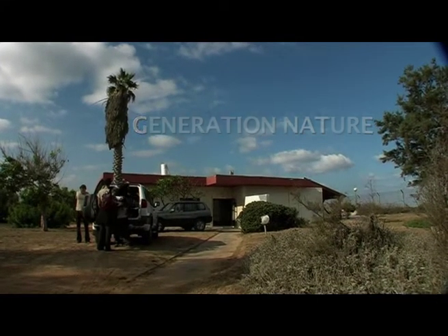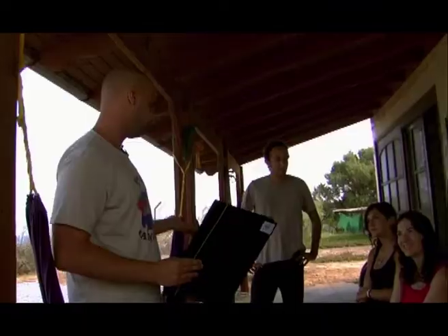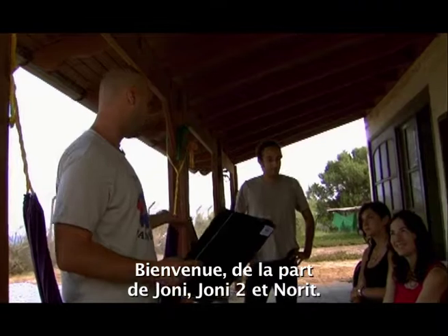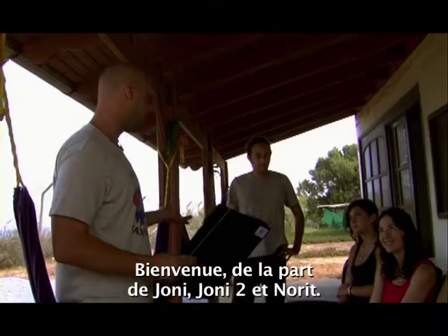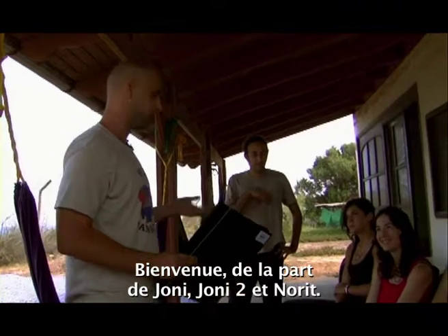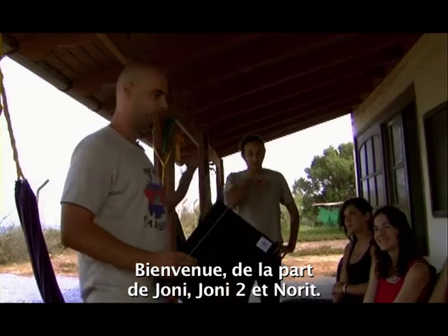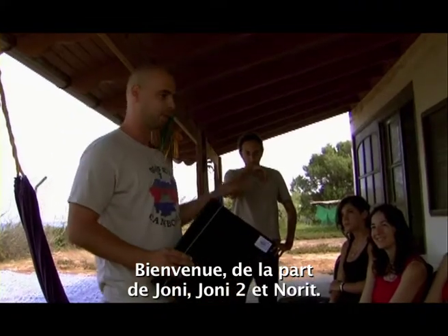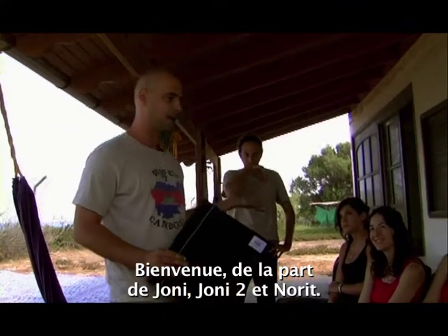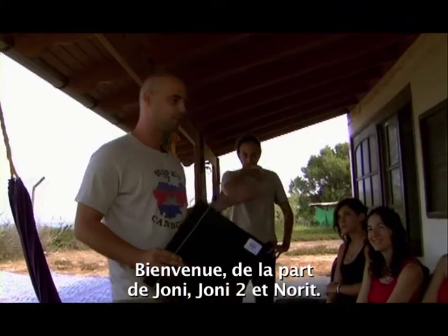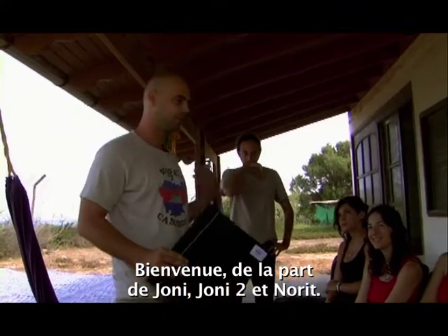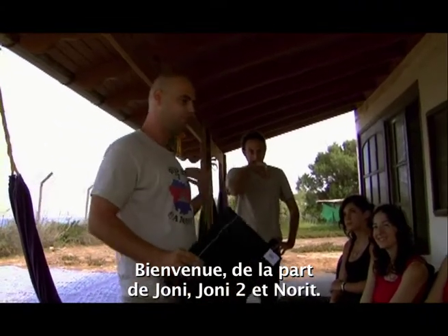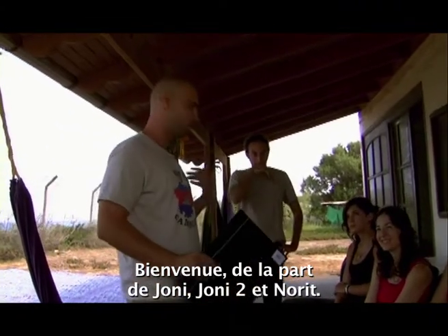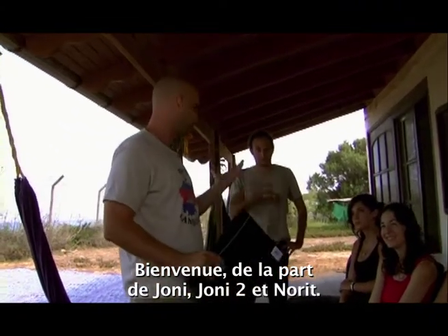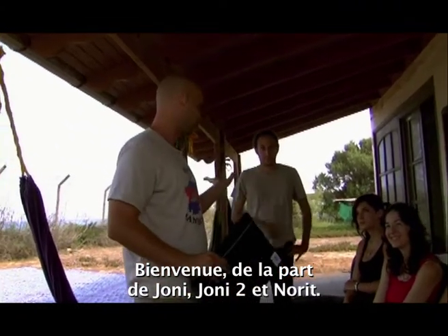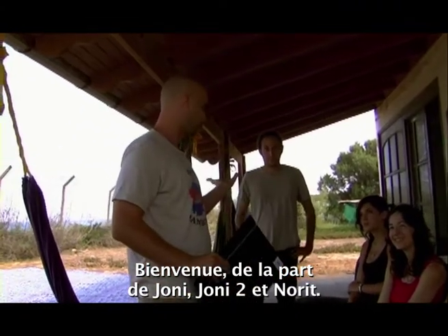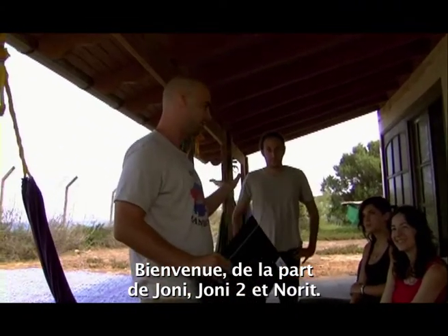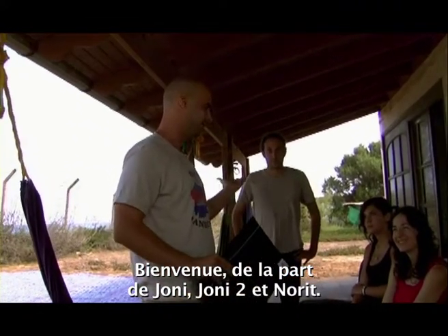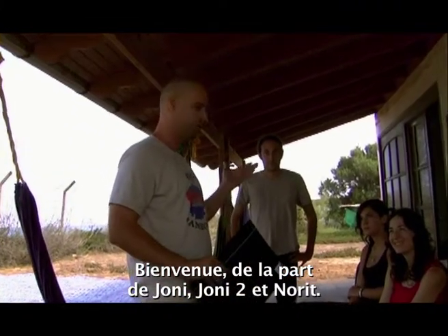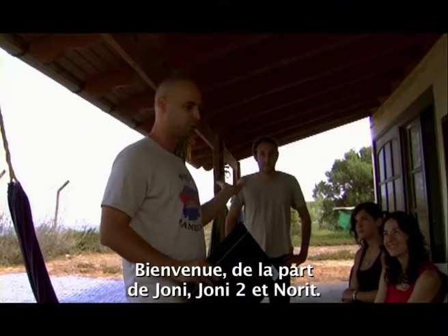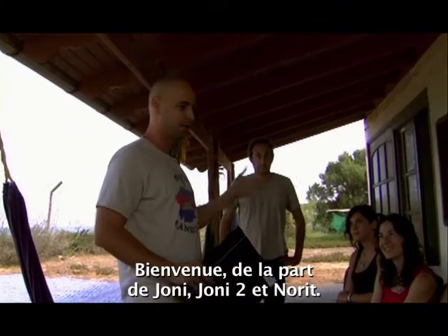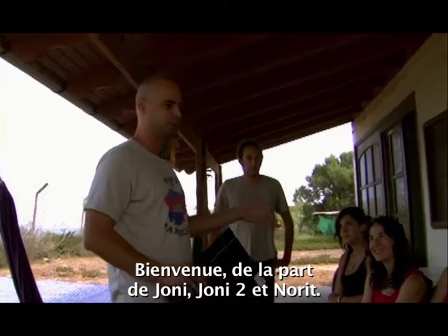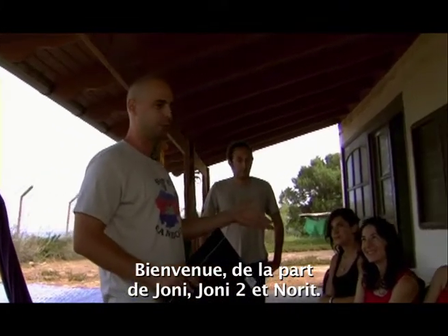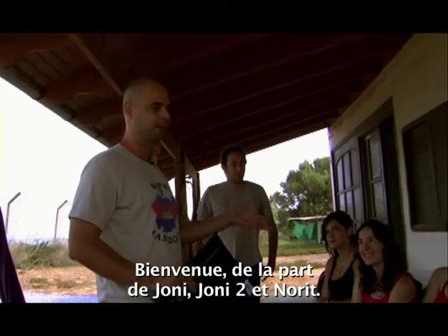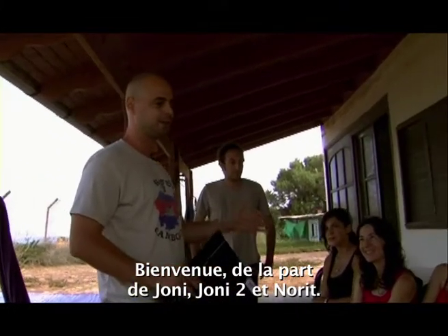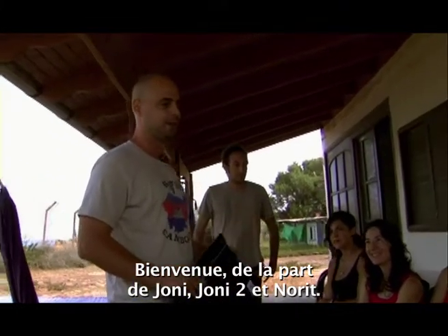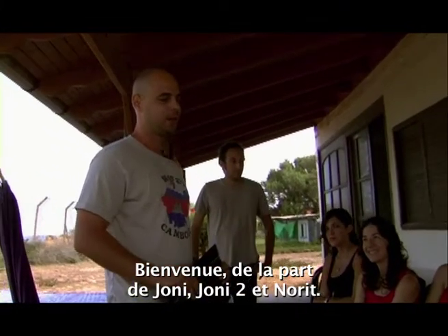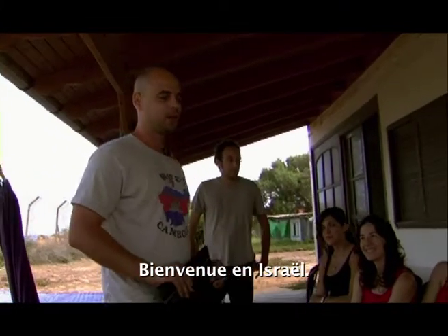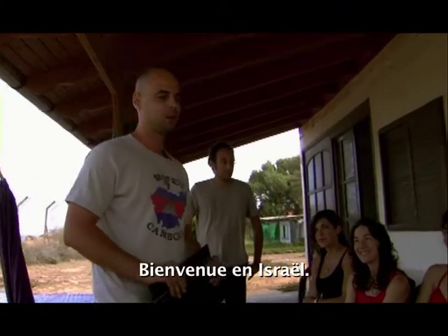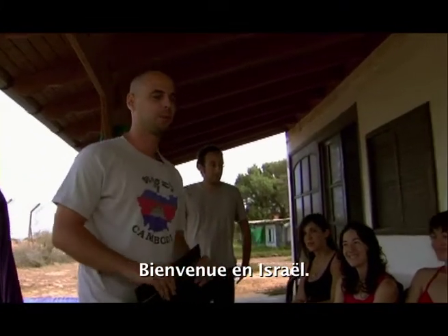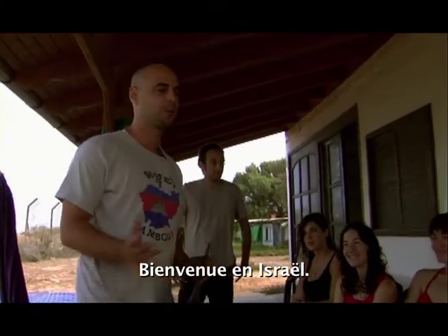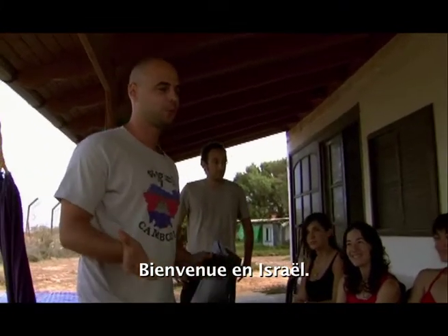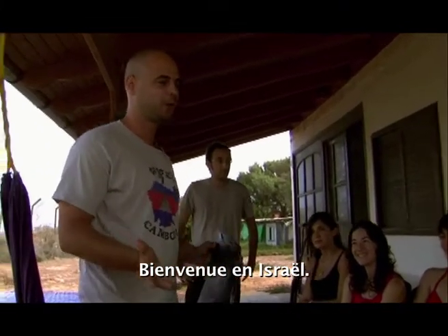Welcome on behalf of Yoni, Tu and Dorit. Welcome you to Israel.